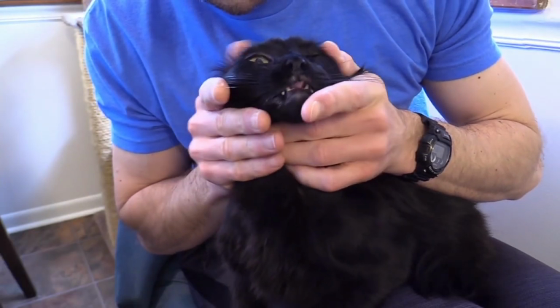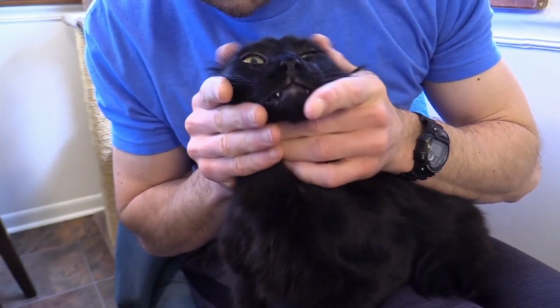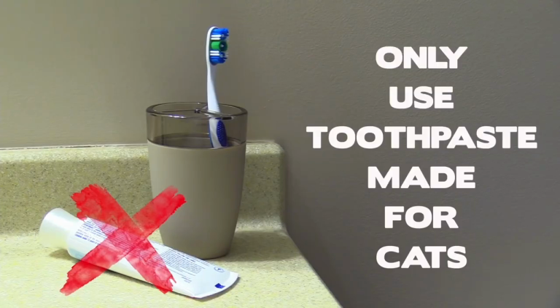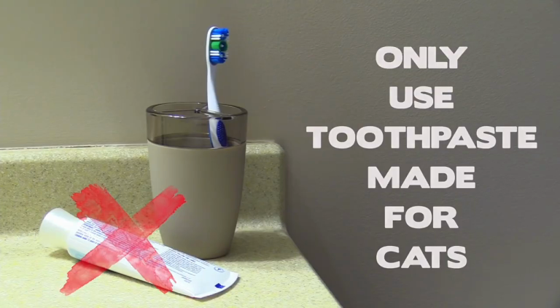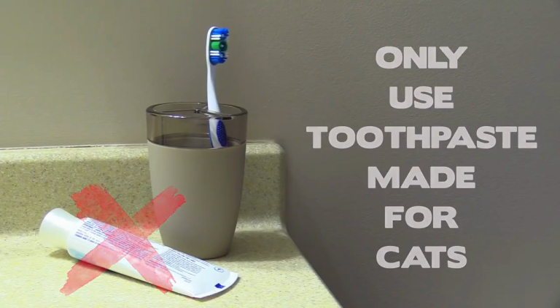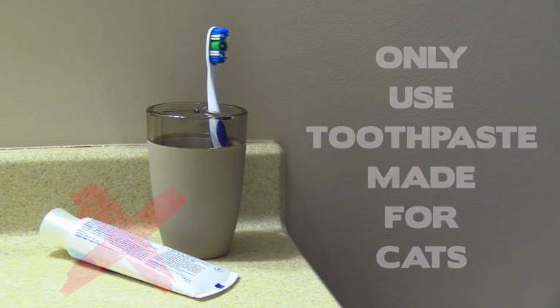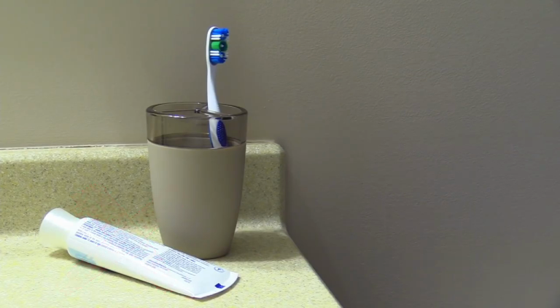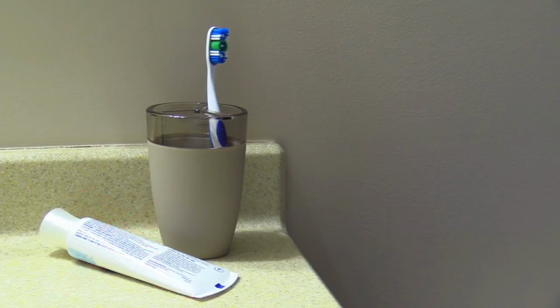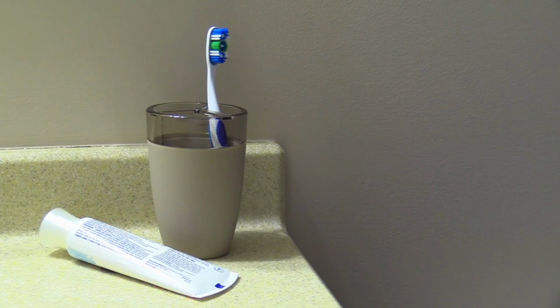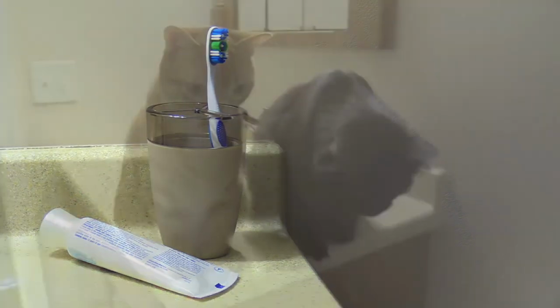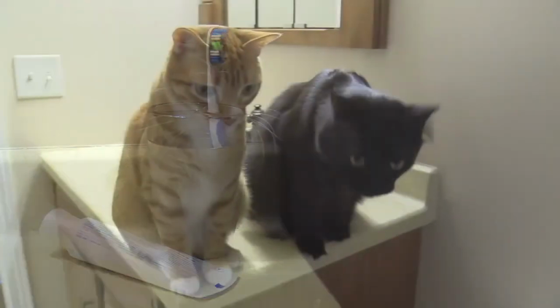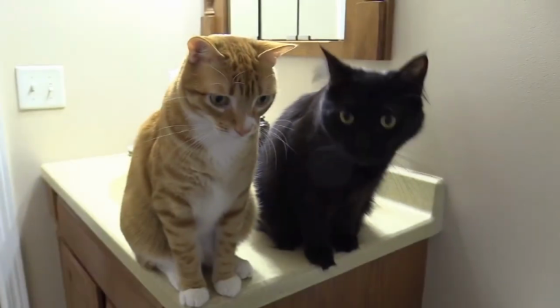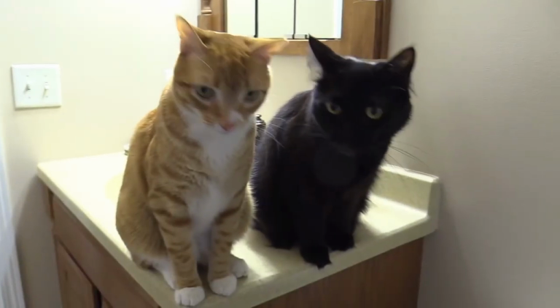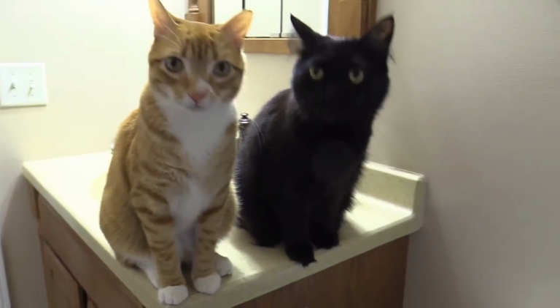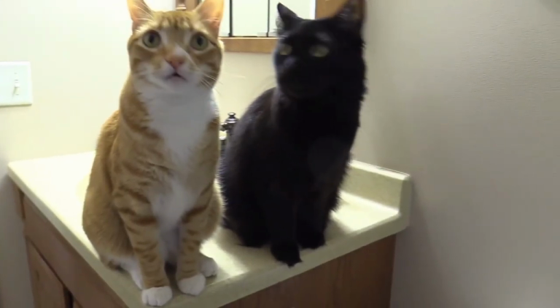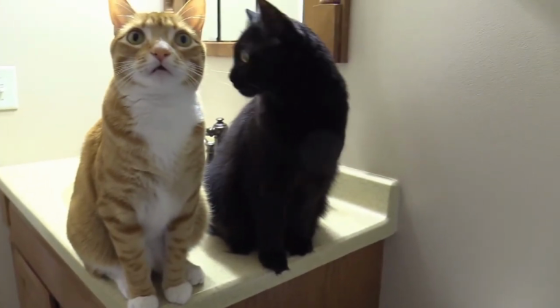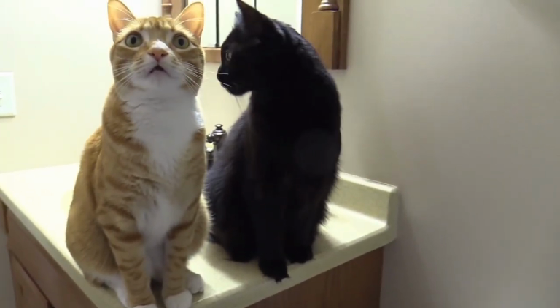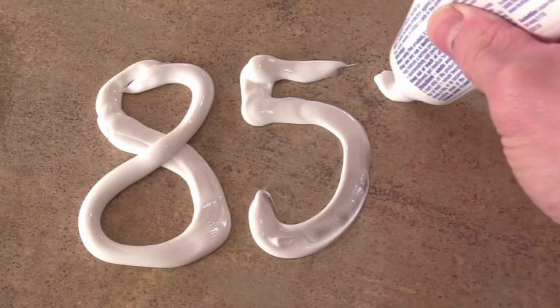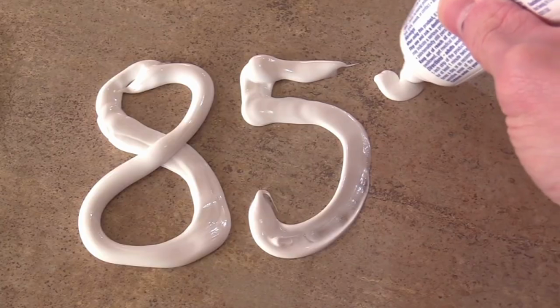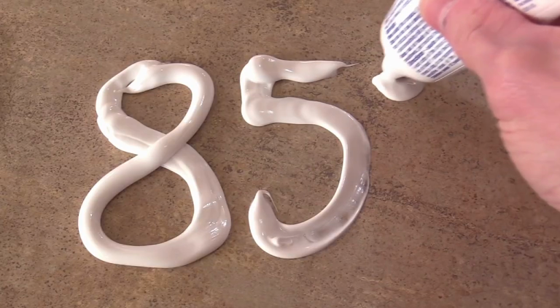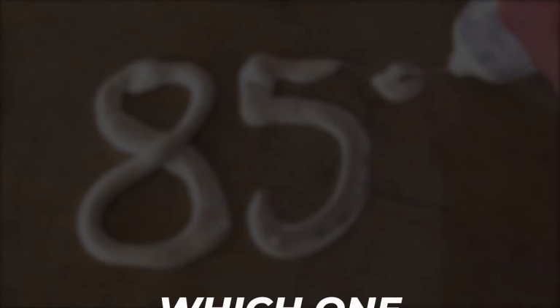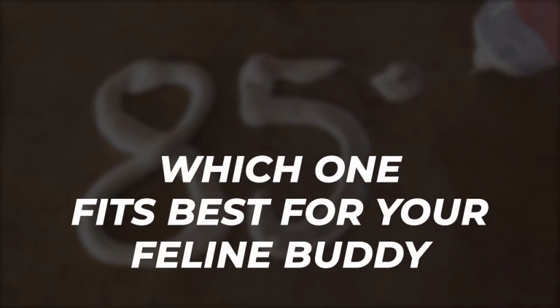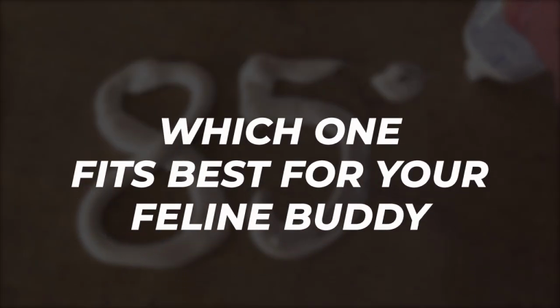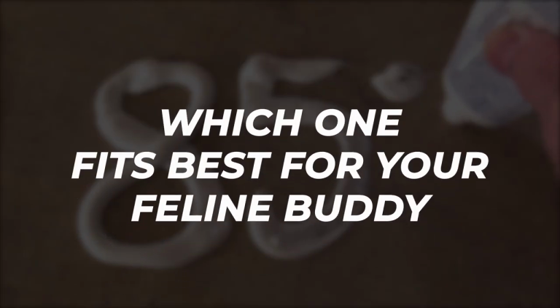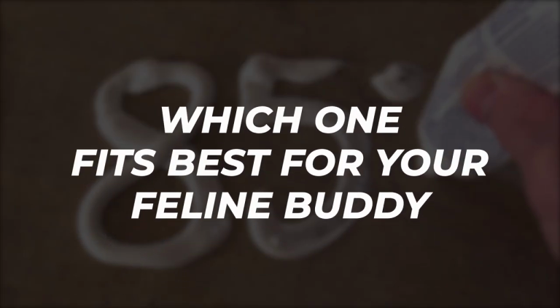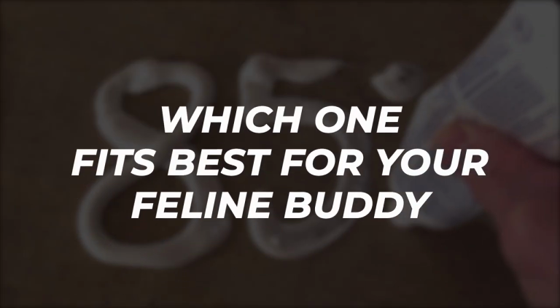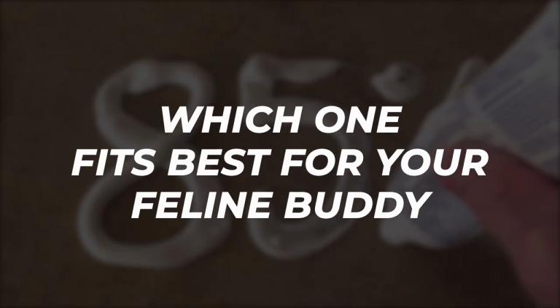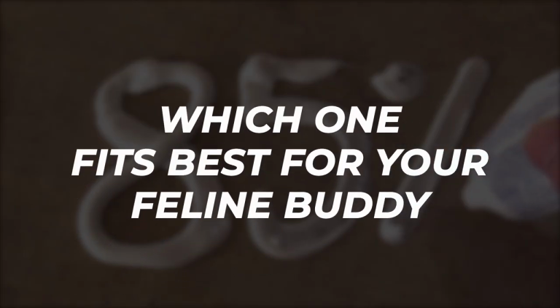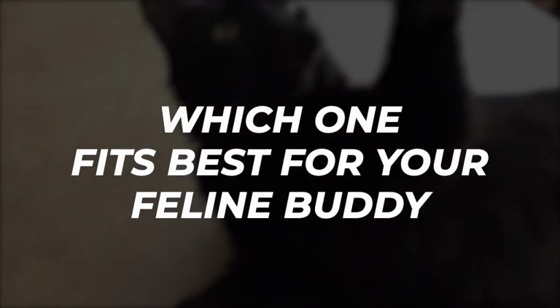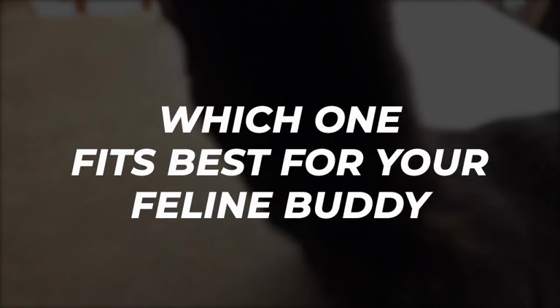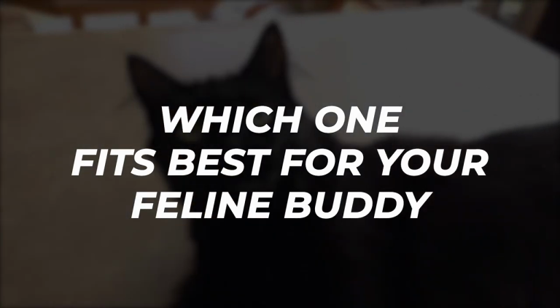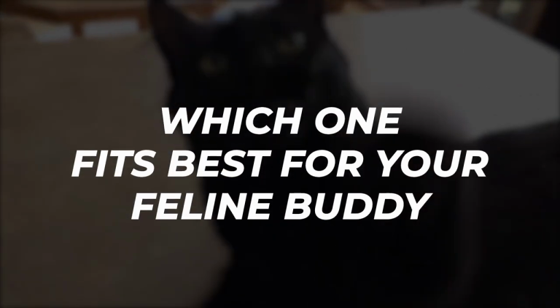In this video, we are going to list down some of the most highly recommended toothpastes and help you determine which one fits best for your feline buddy.